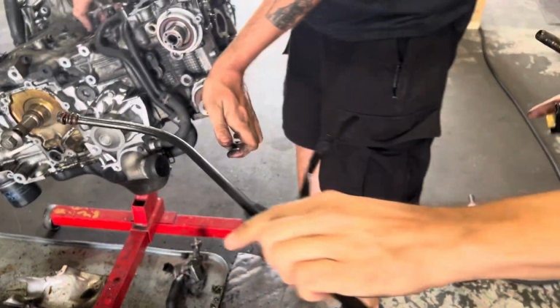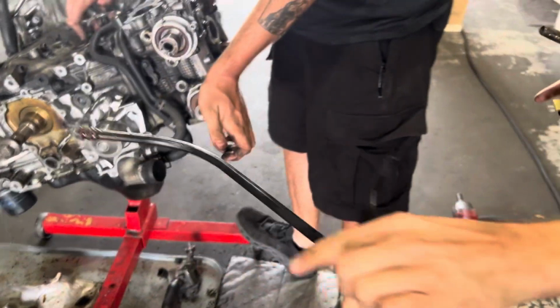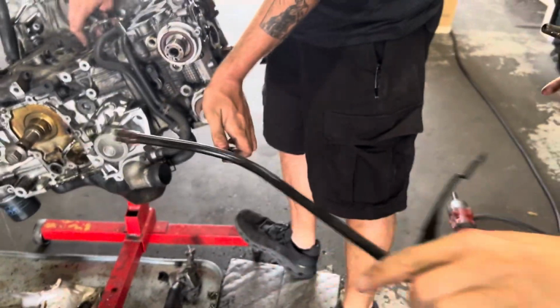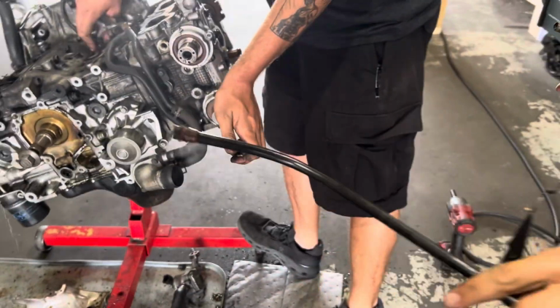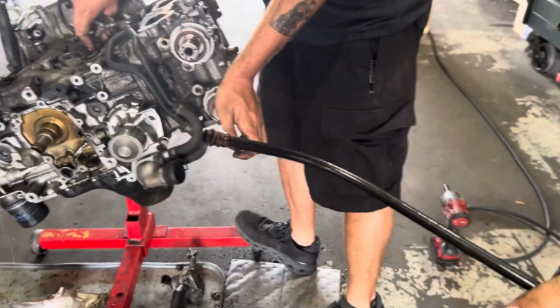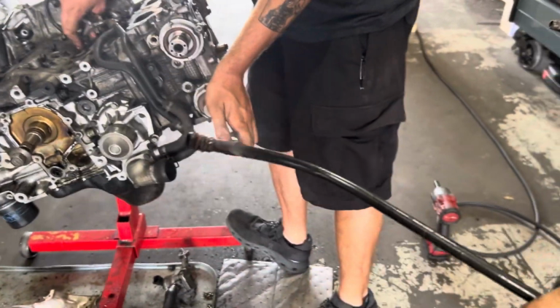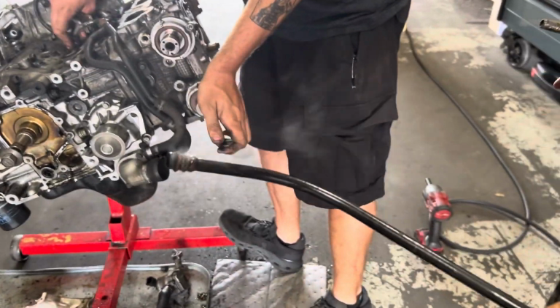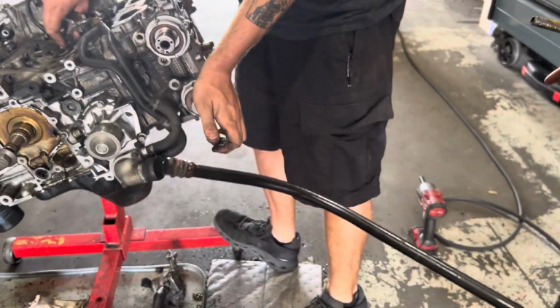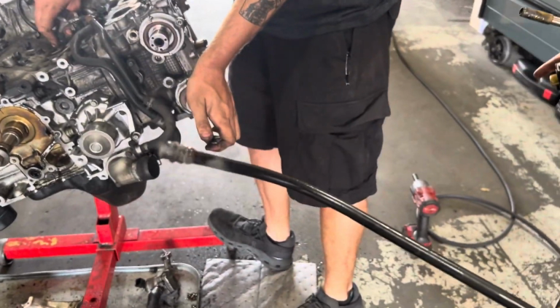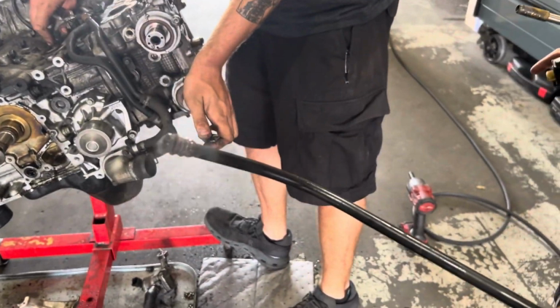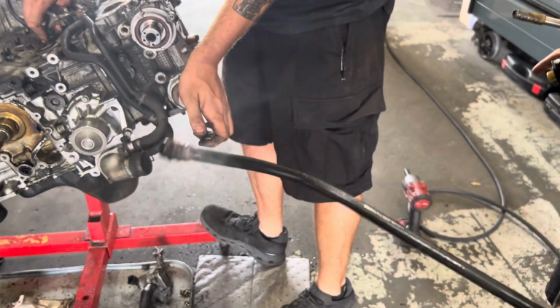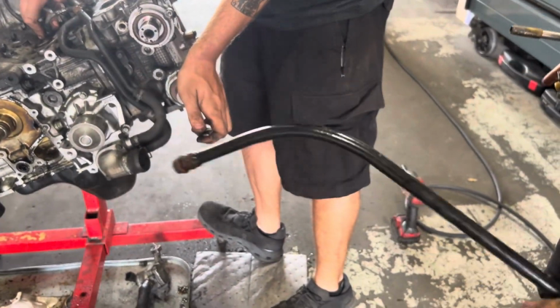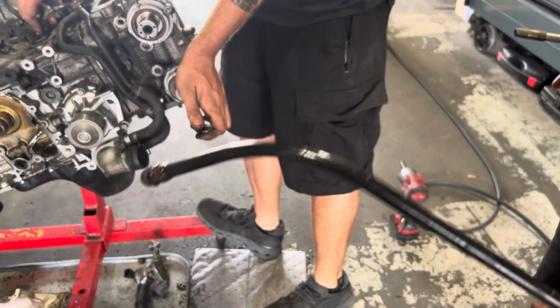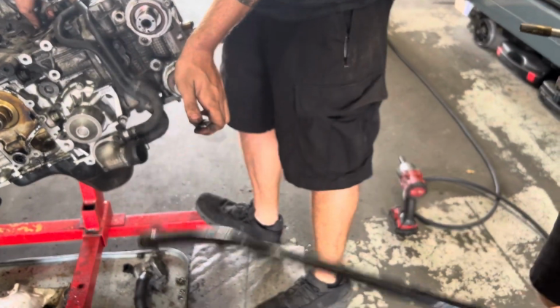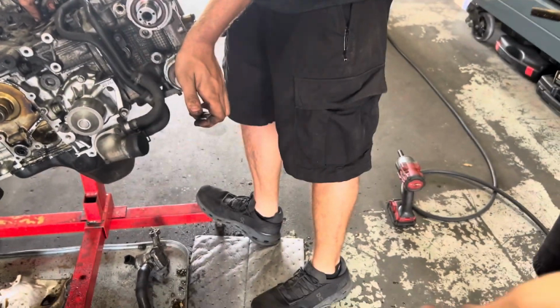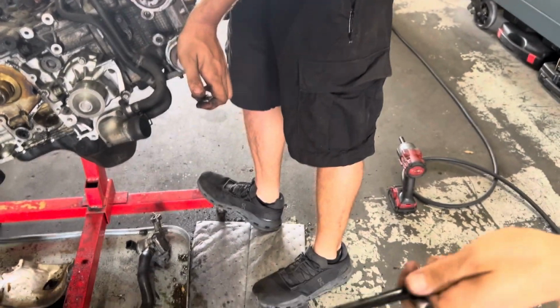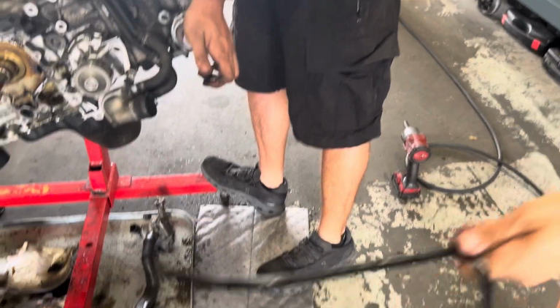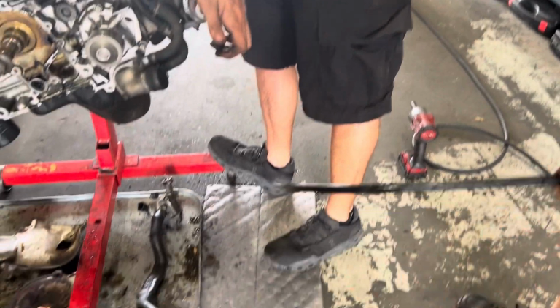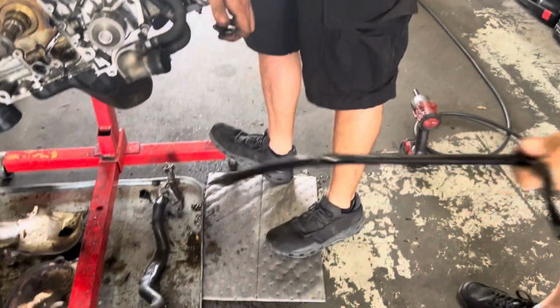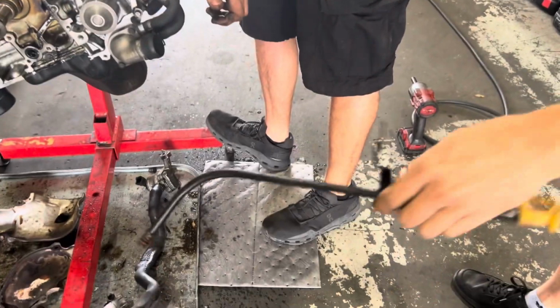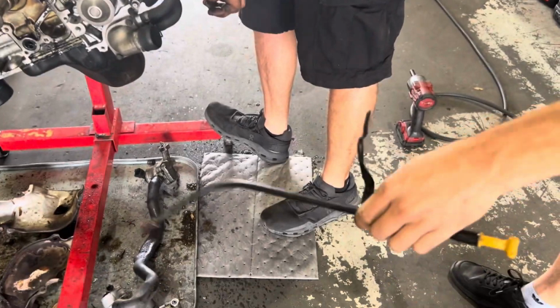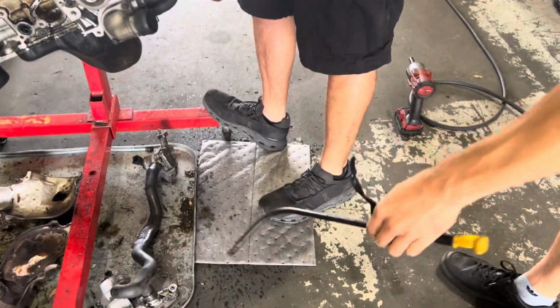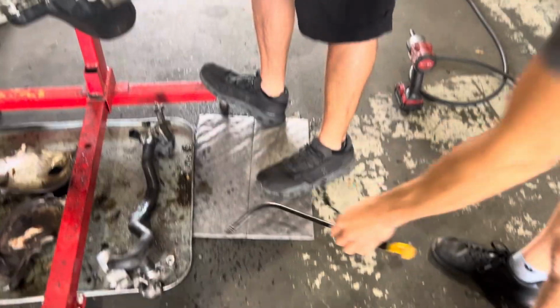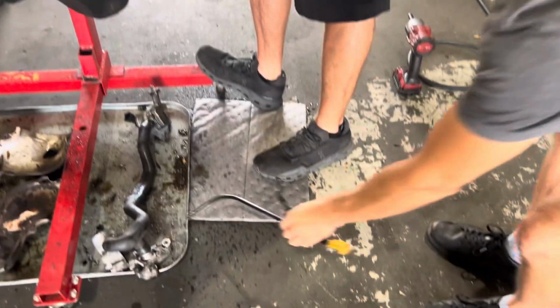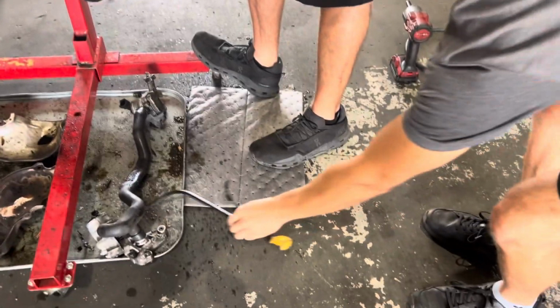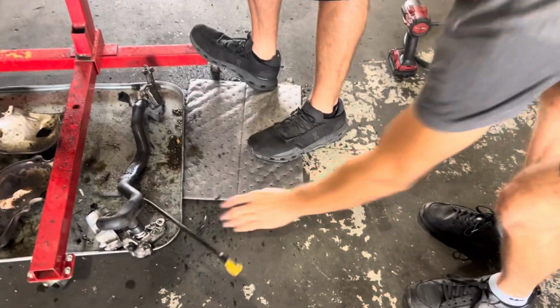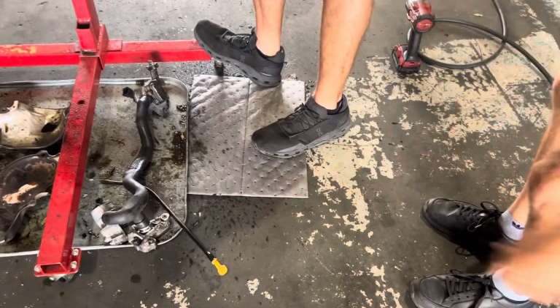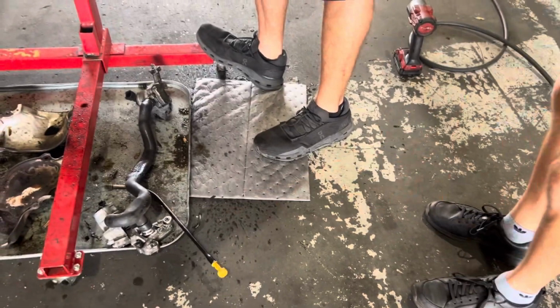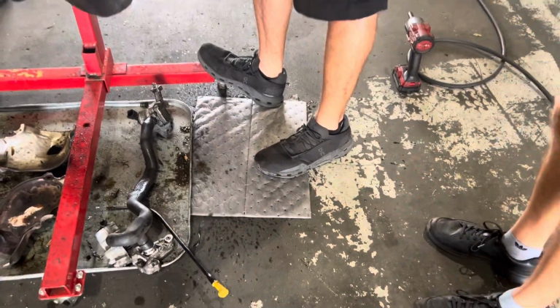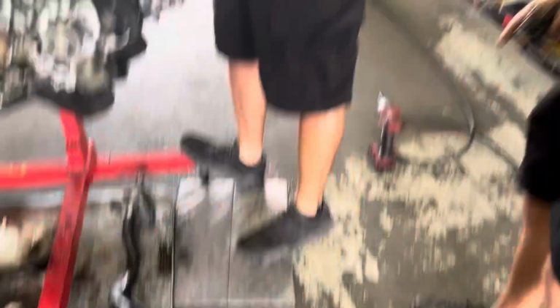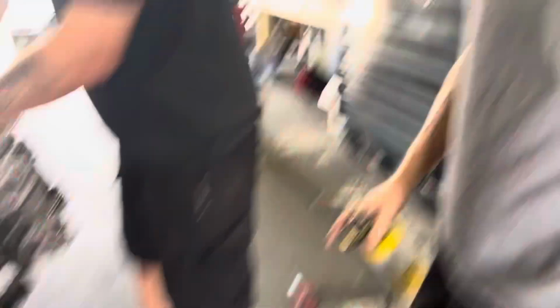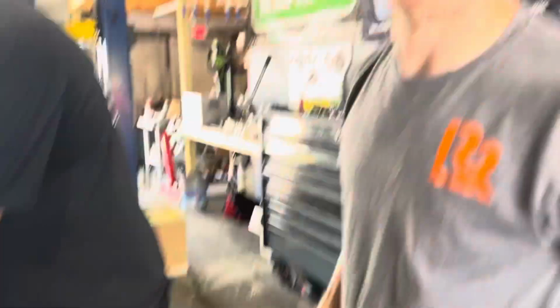Boink. You gotta replace the O-rings, but it comes out. Pro tip!